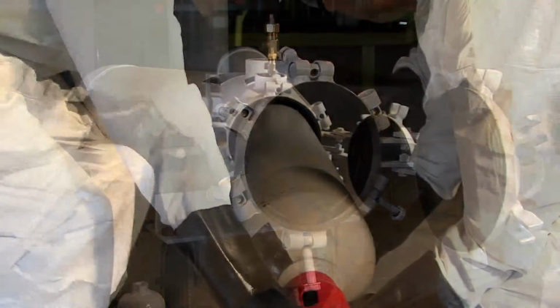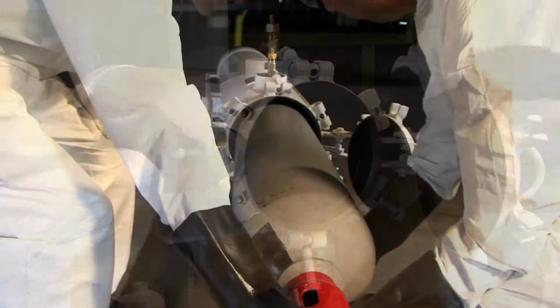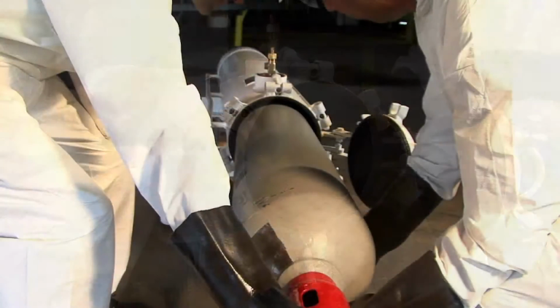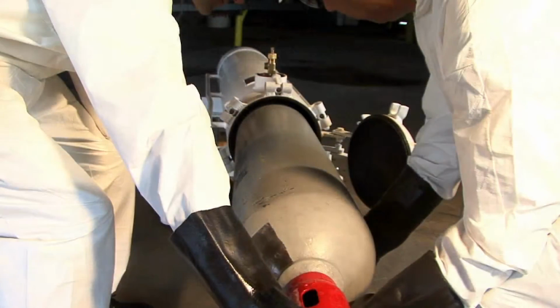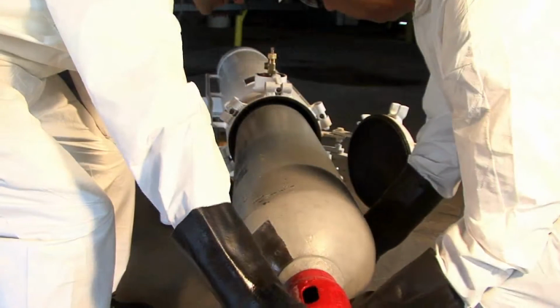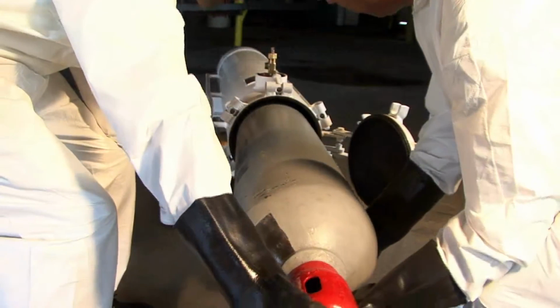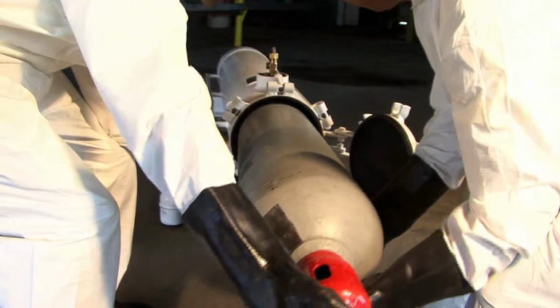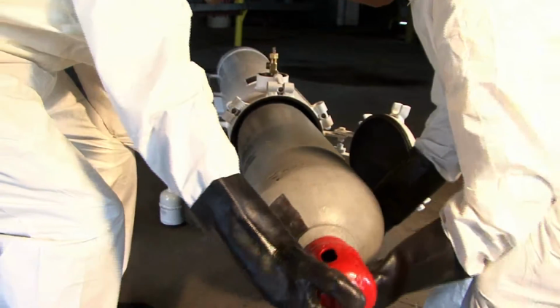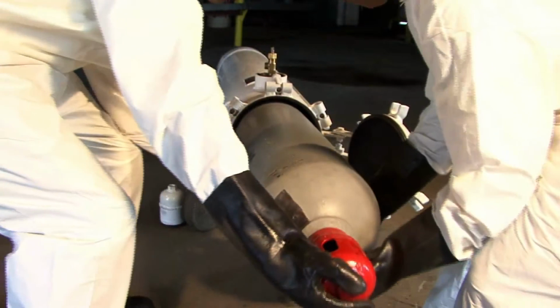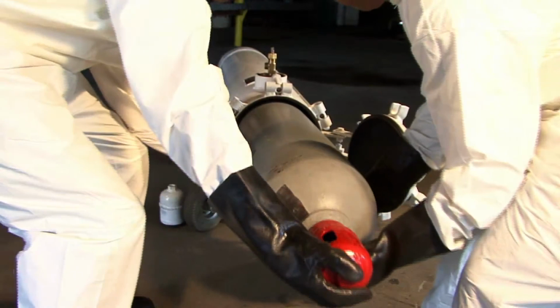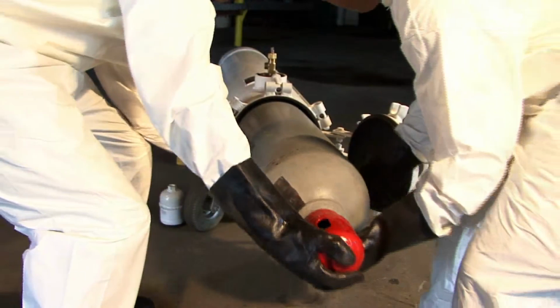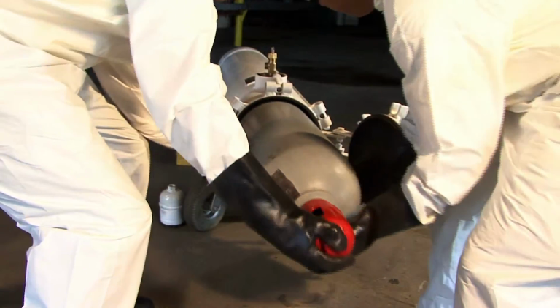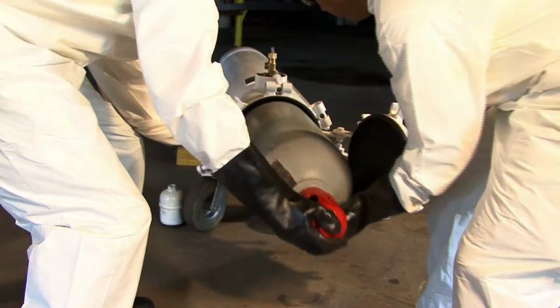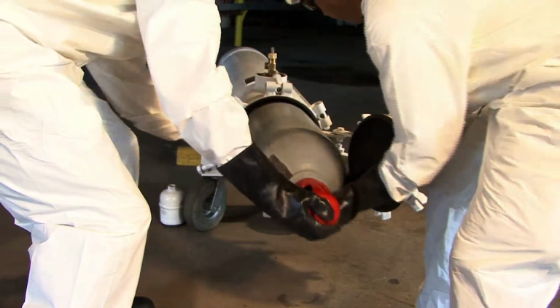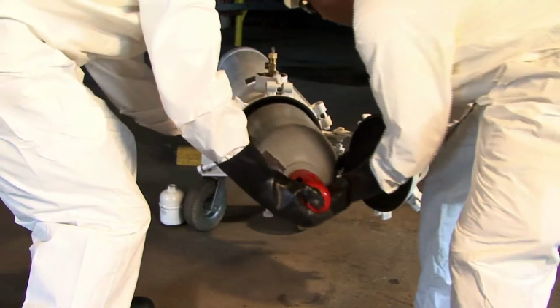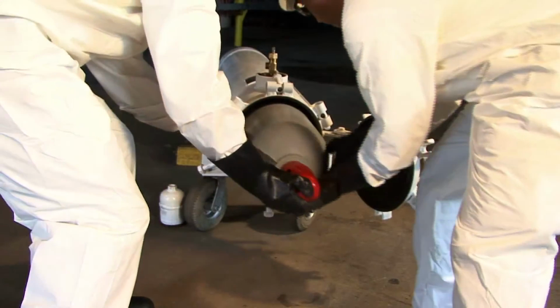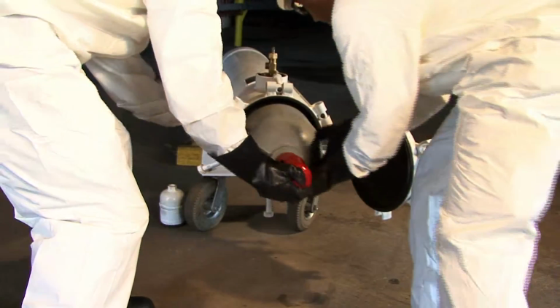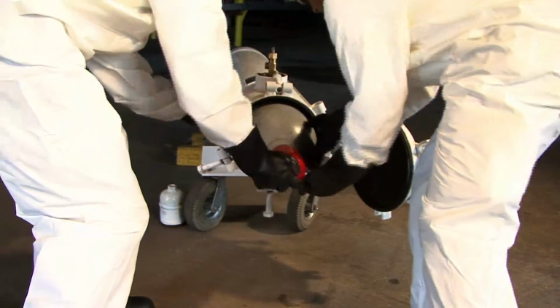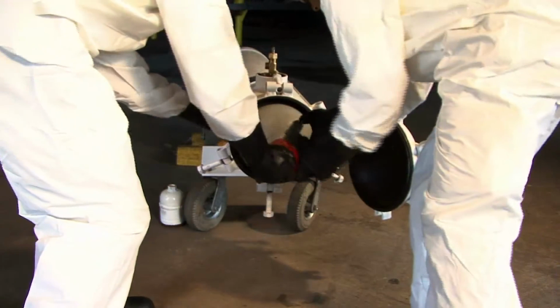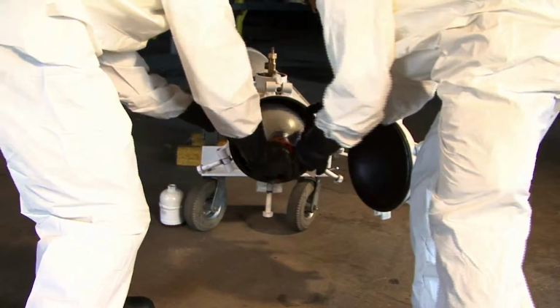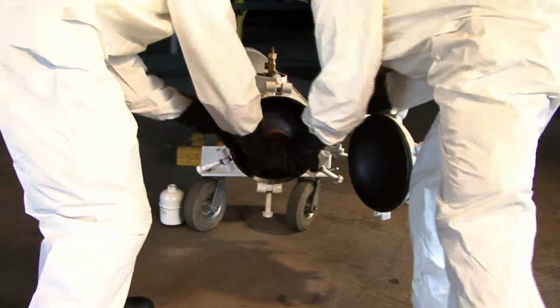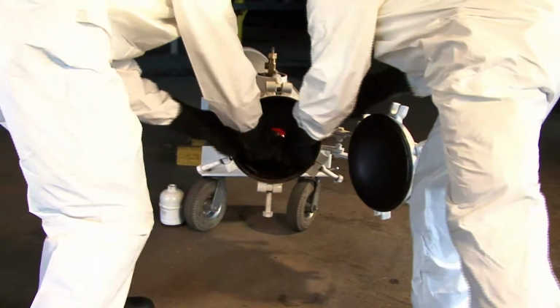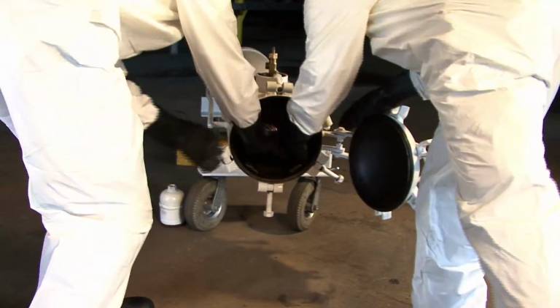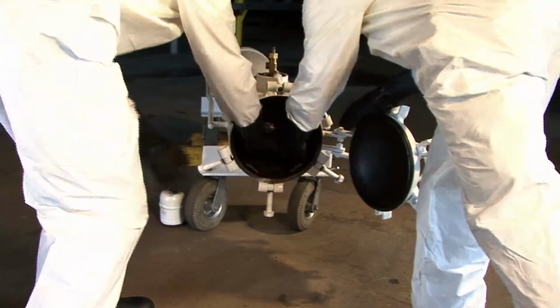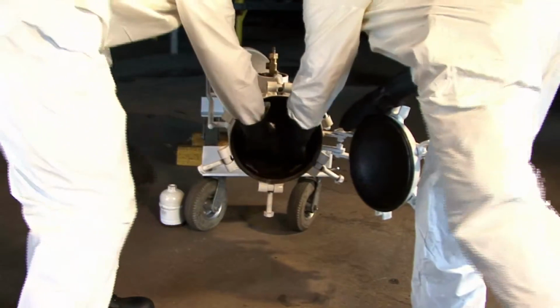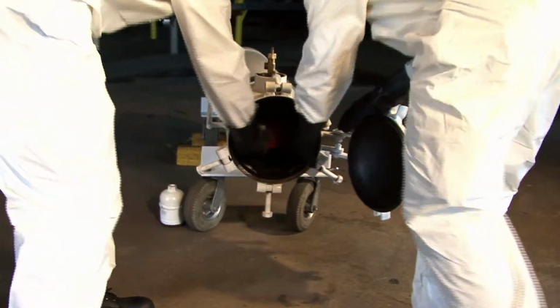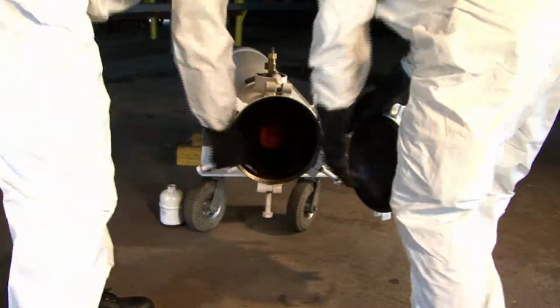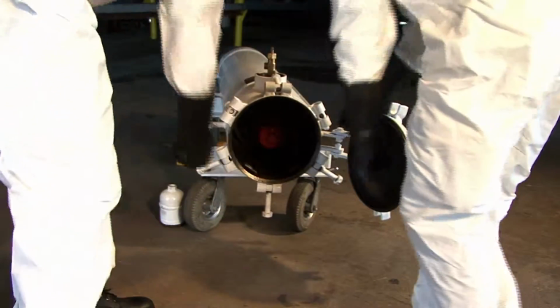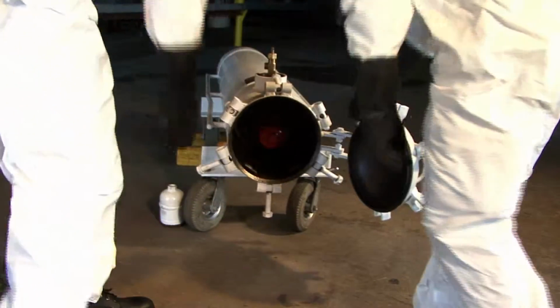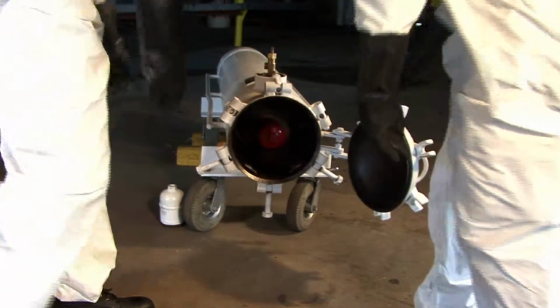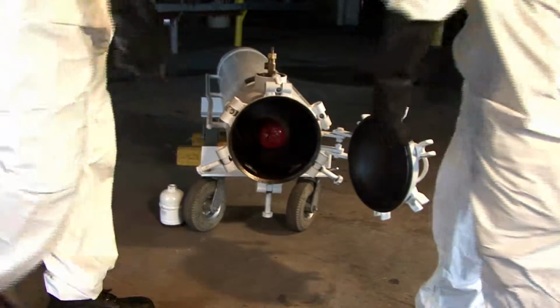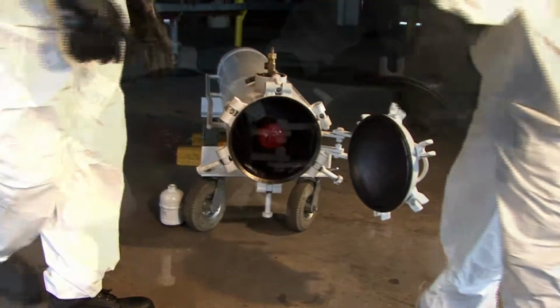Slide the entire chlorine cylinder, bottom first, into the recovery vessel.